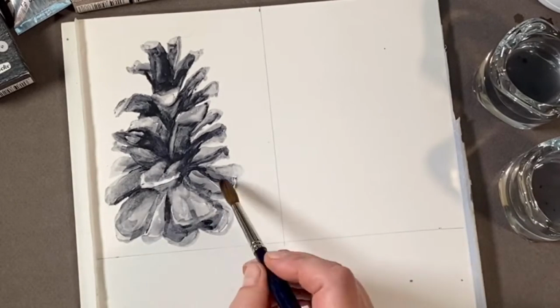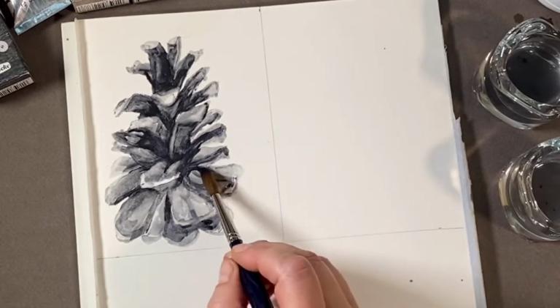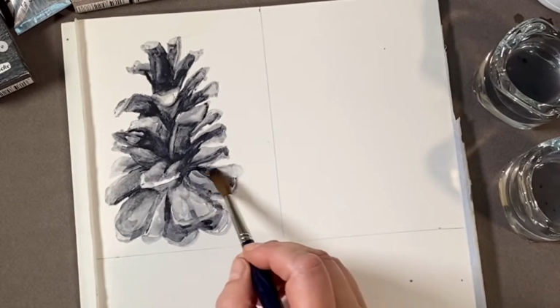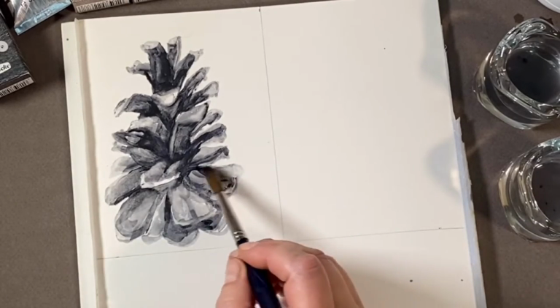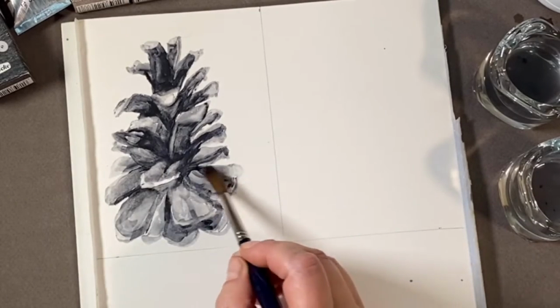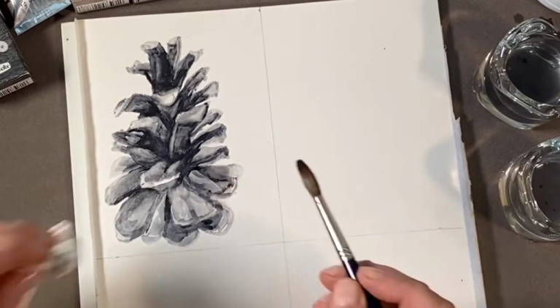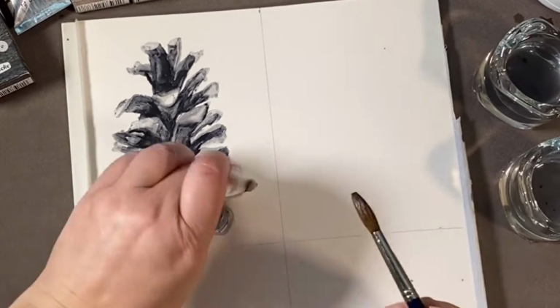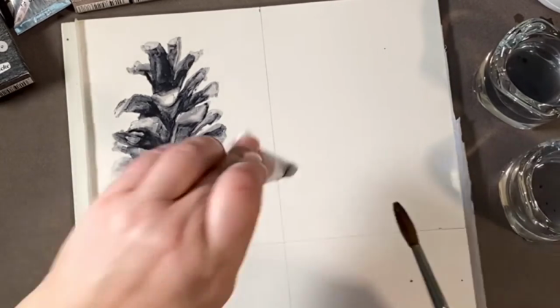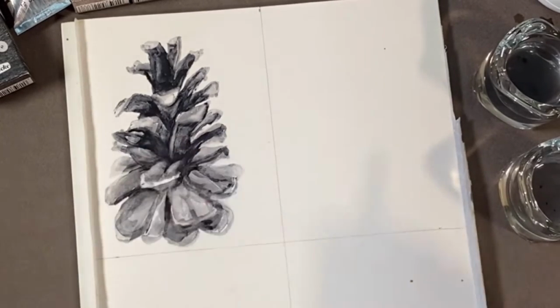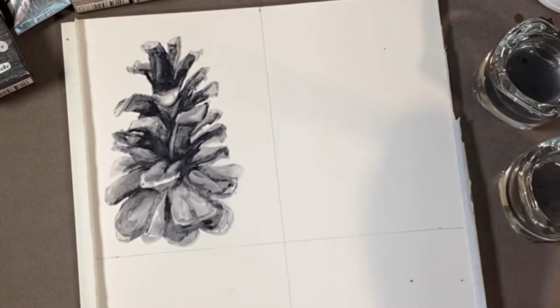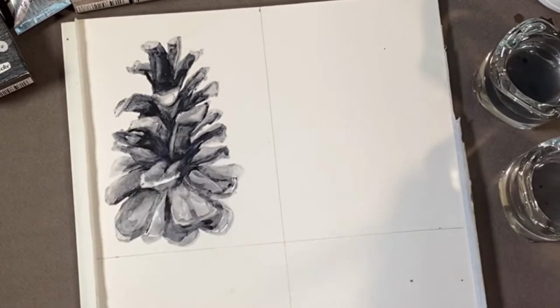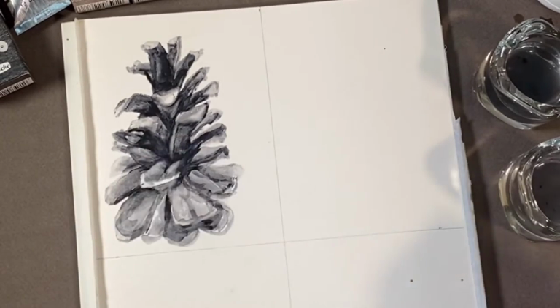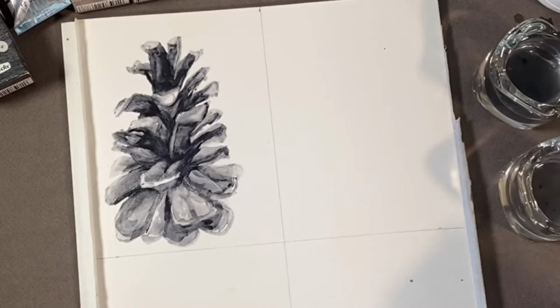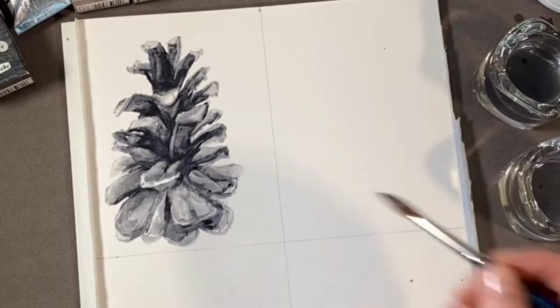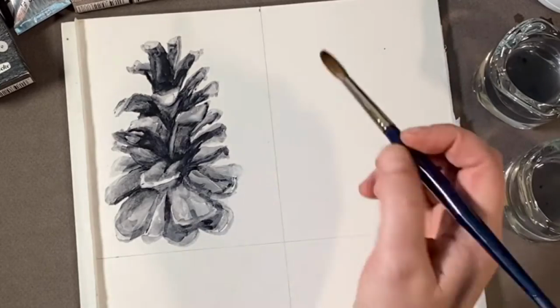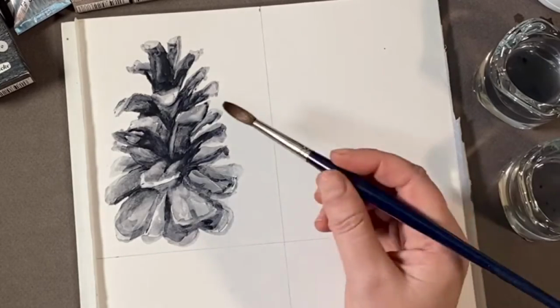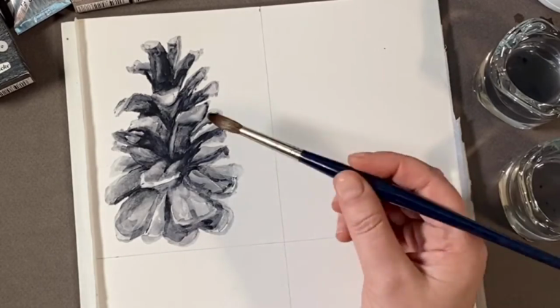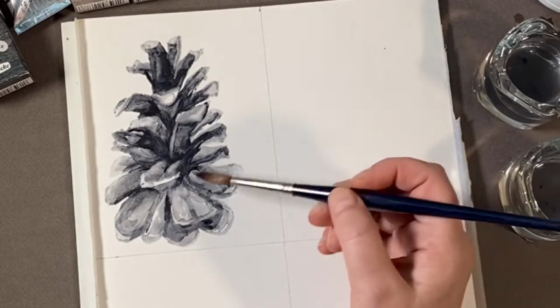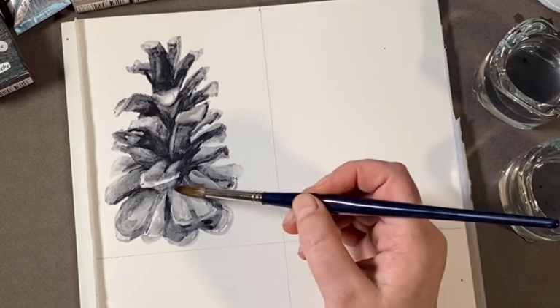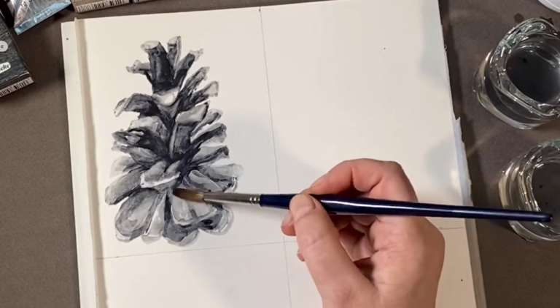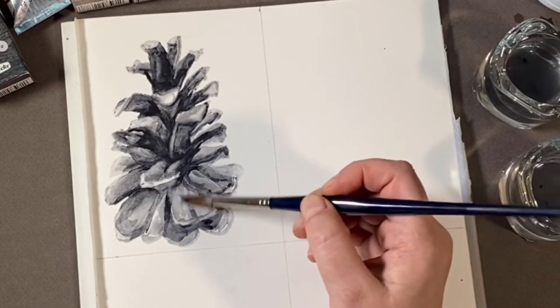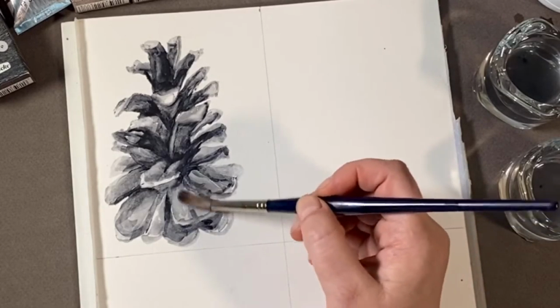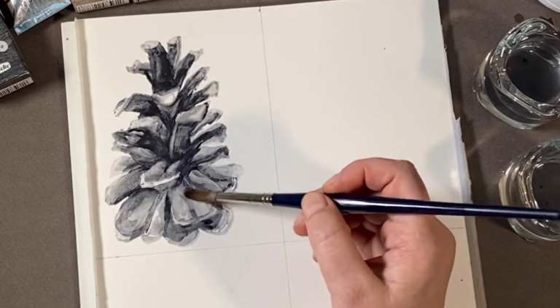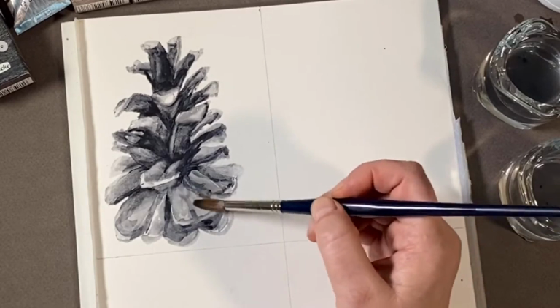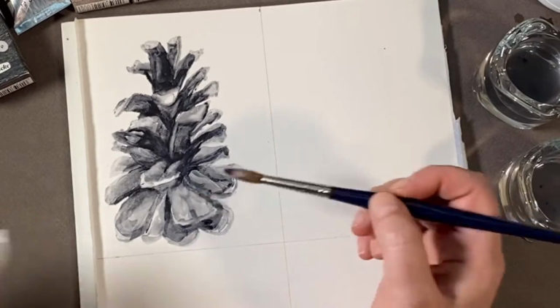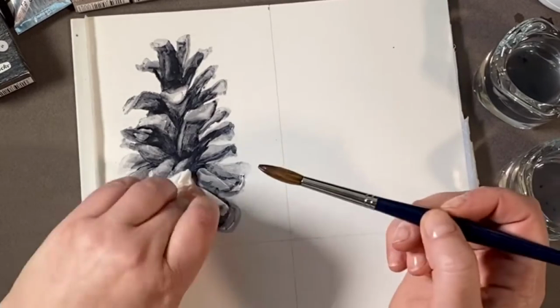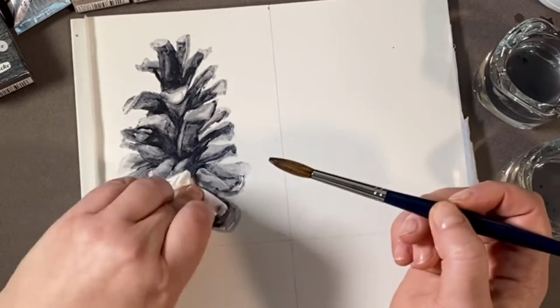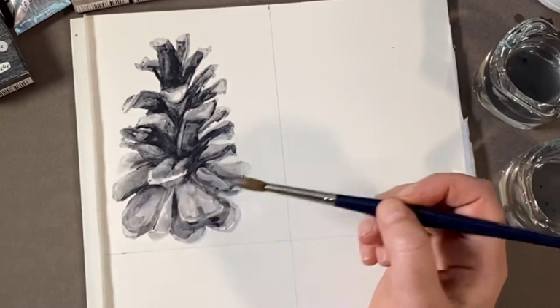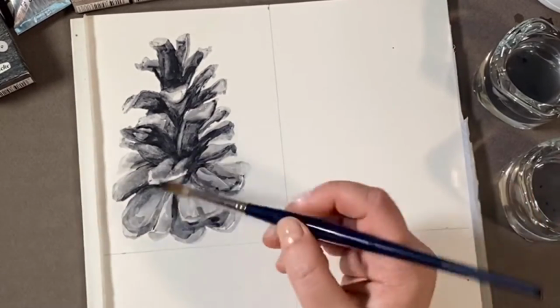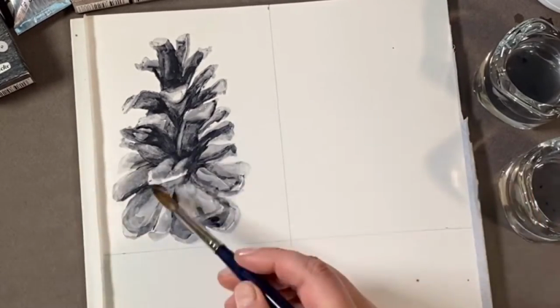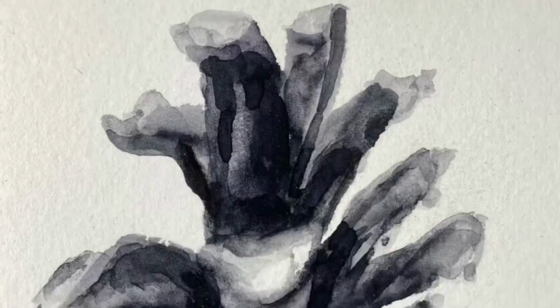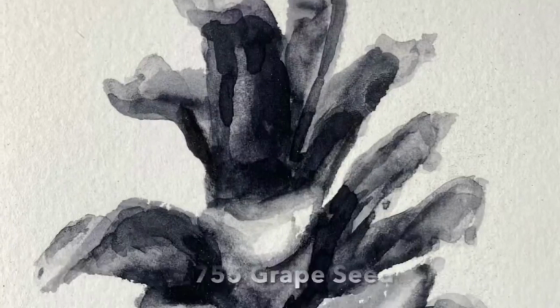If you're going to be working your paper this aggressively, you'll want to make sure that it's a hundred percent cotton and heavily sized.